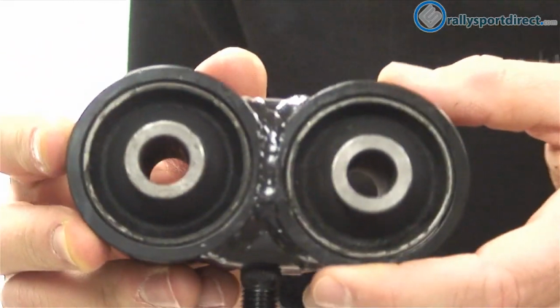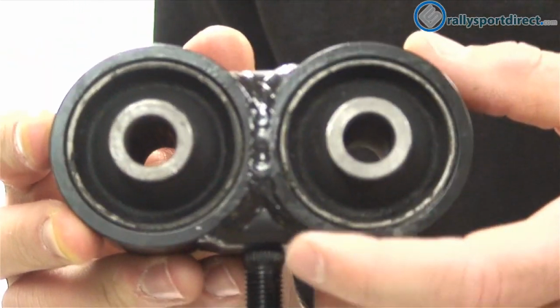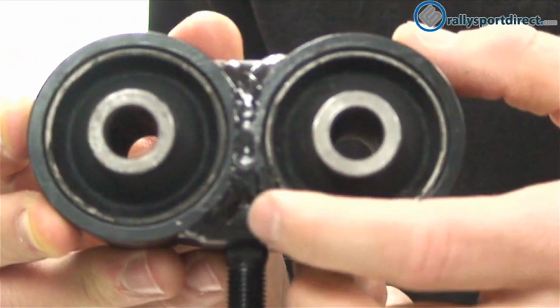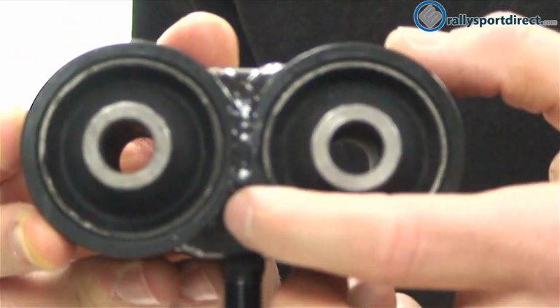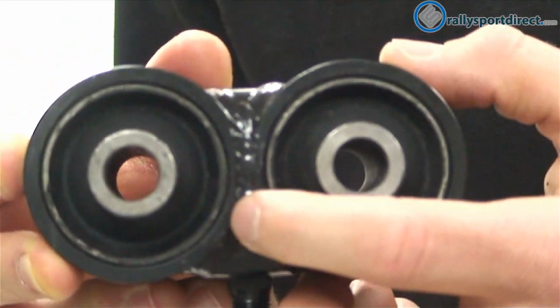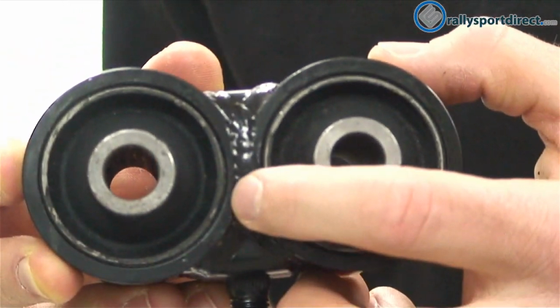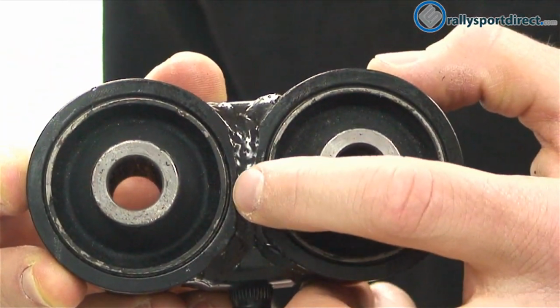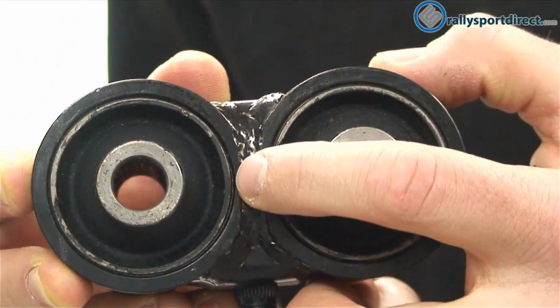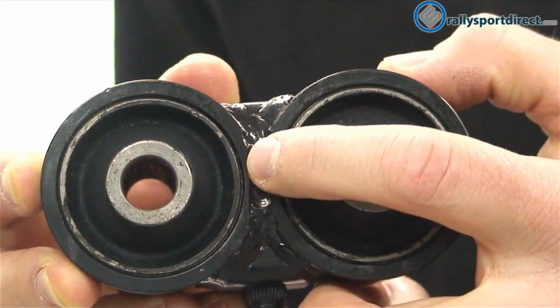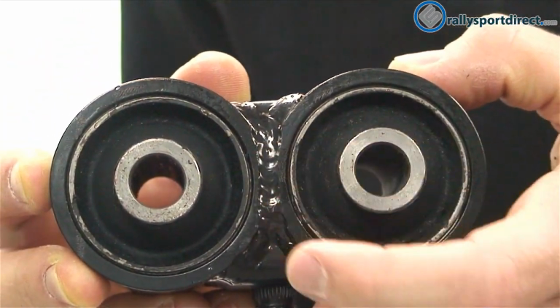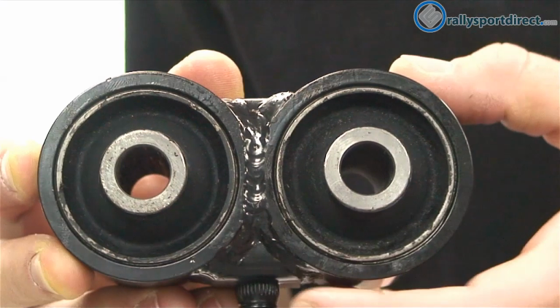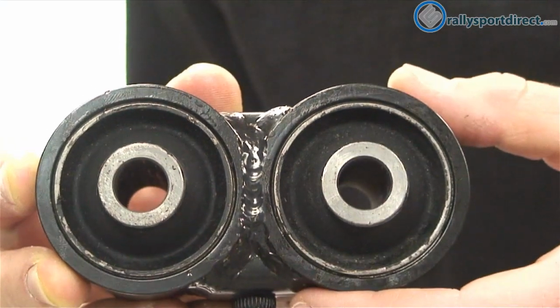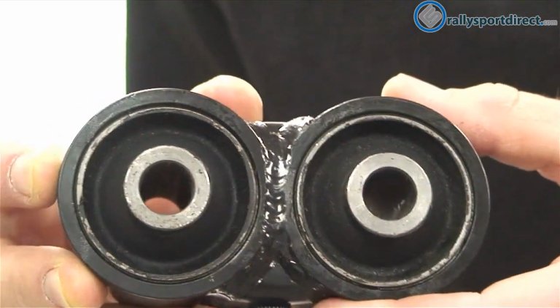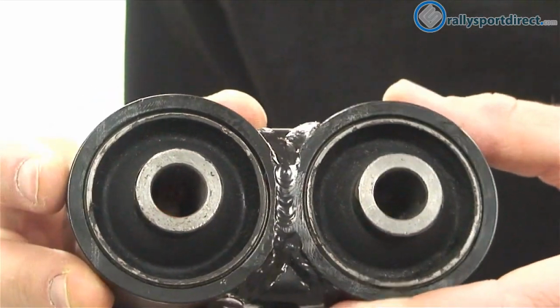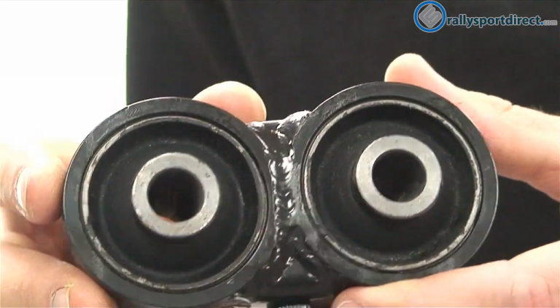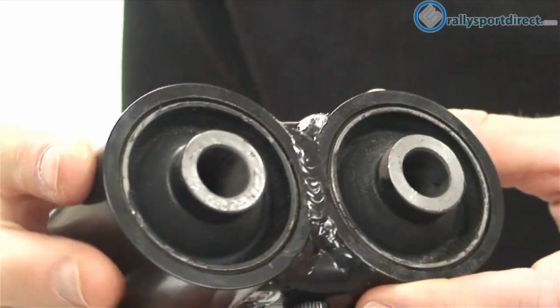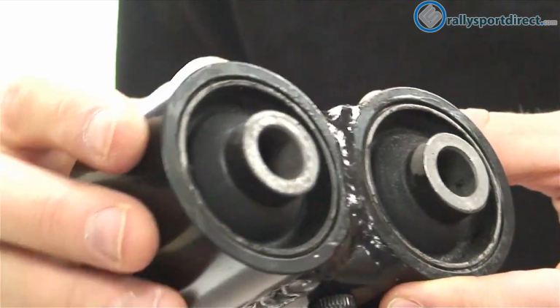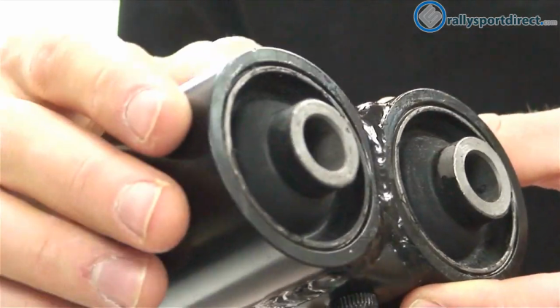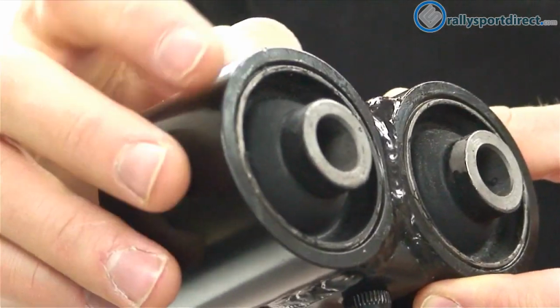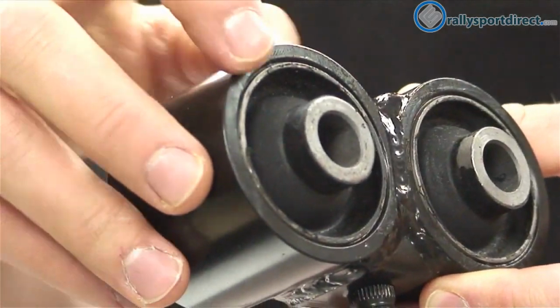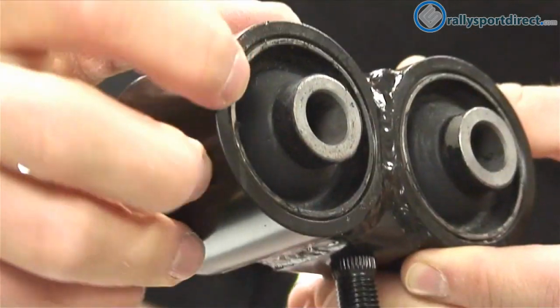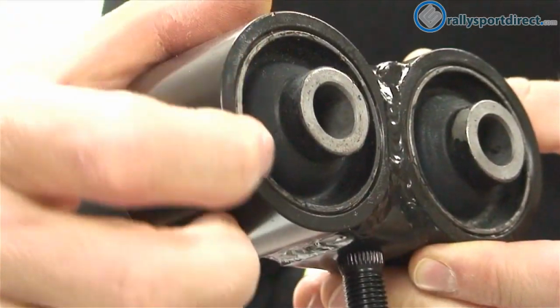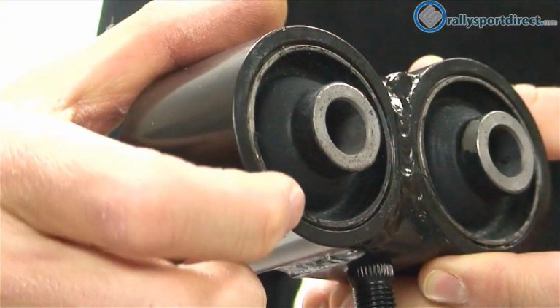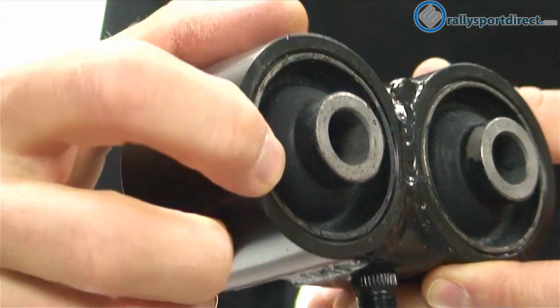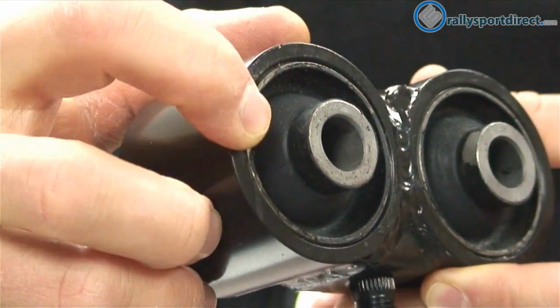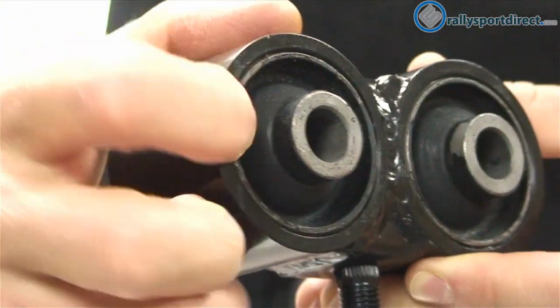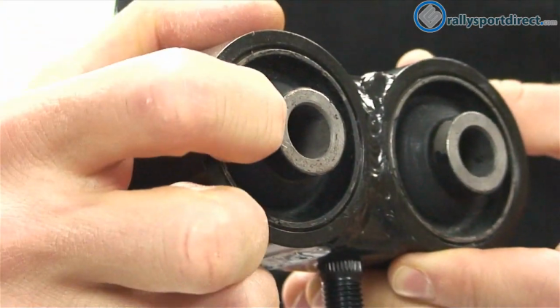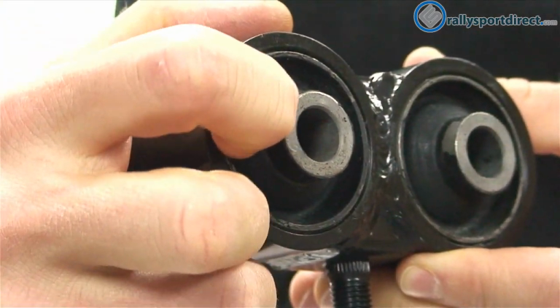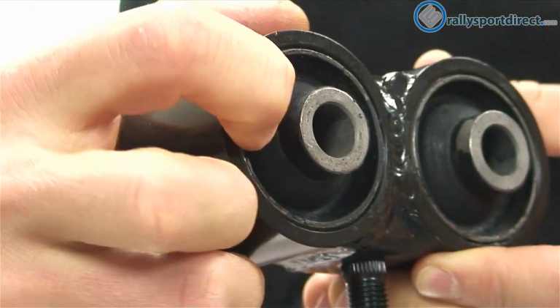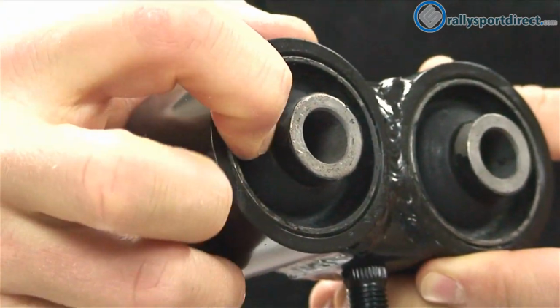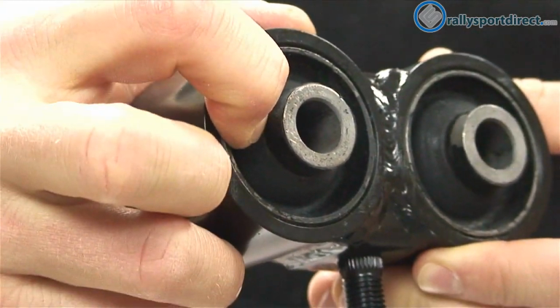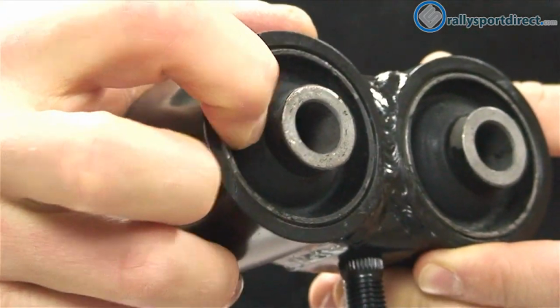I just wanted to show you guys some of the welds again, close up. I don't know if you guys can see that bushing there, but you can see that it is rubber.